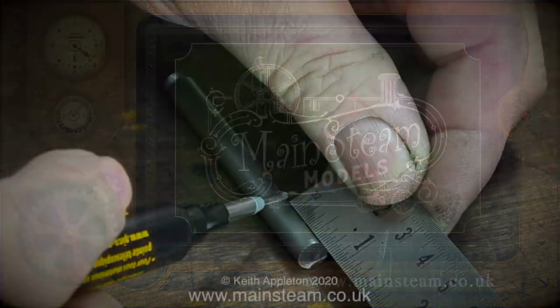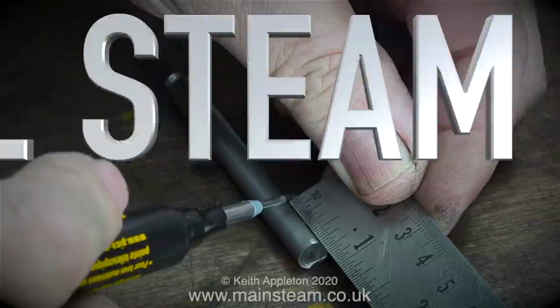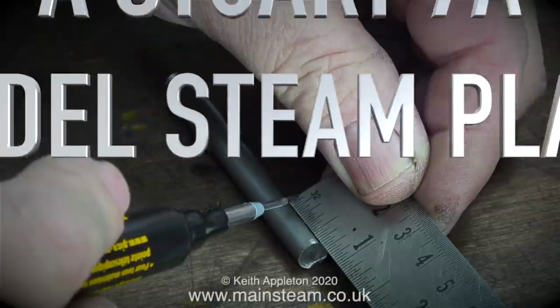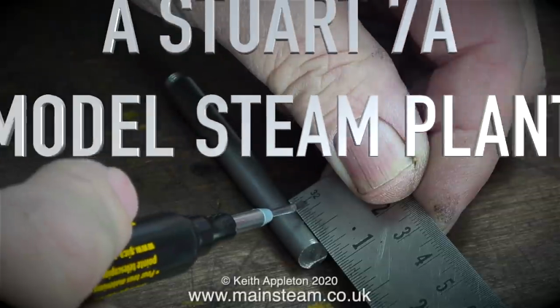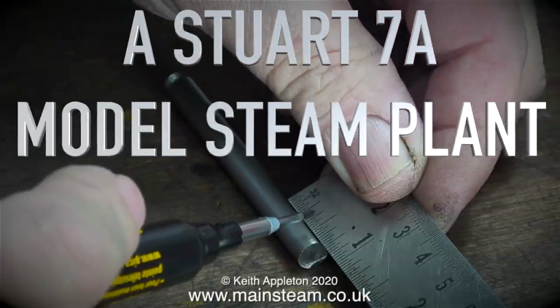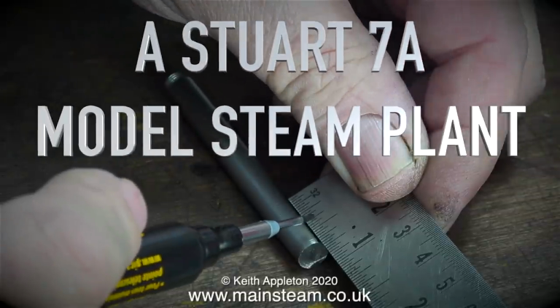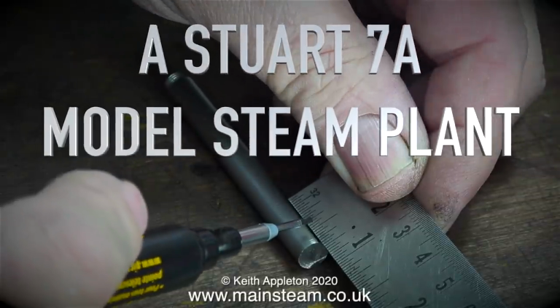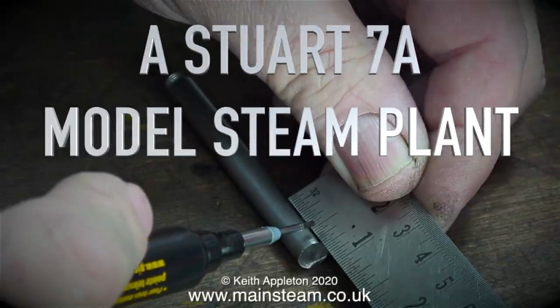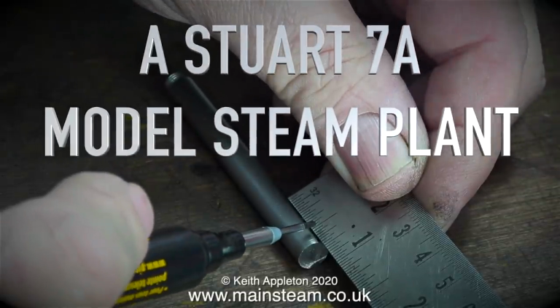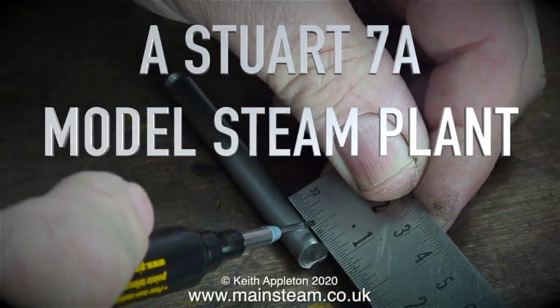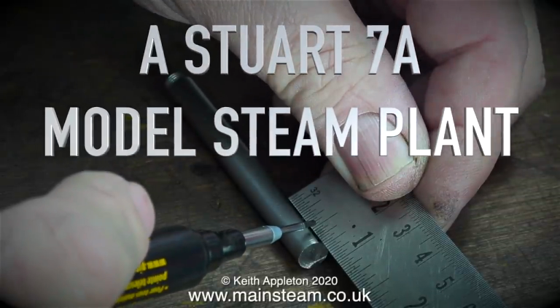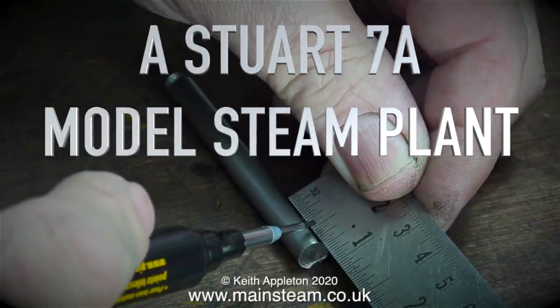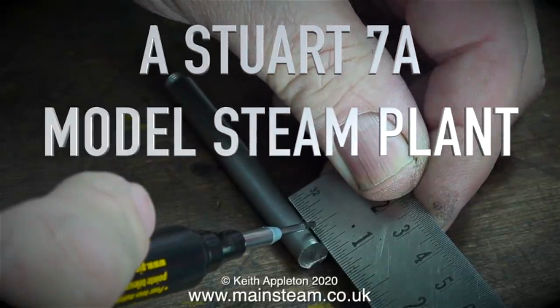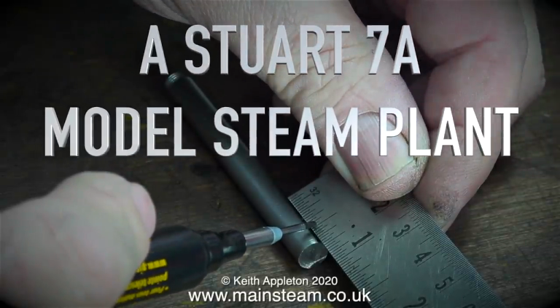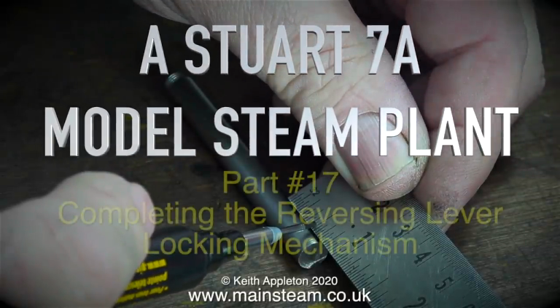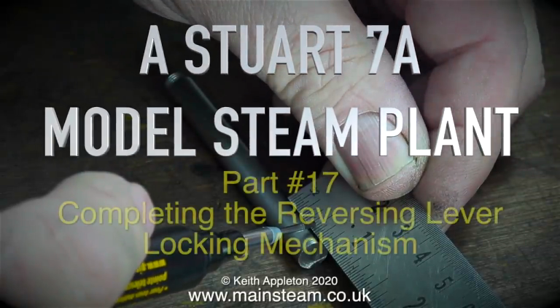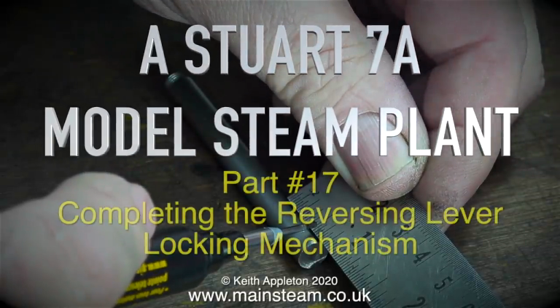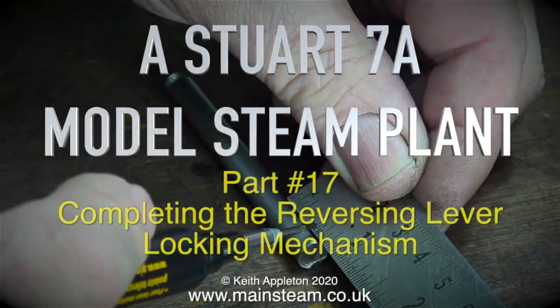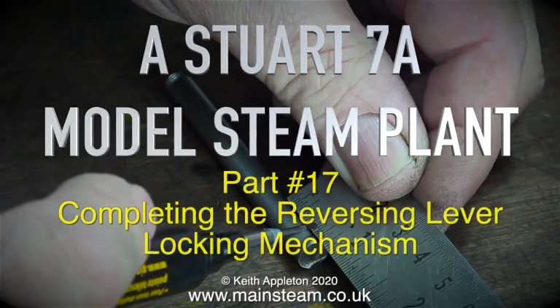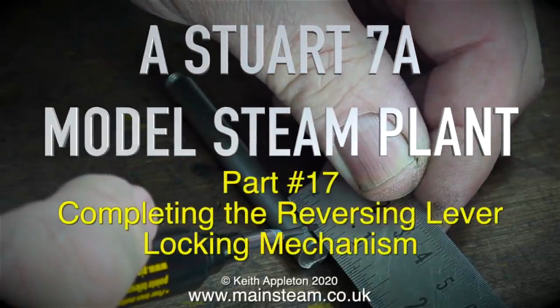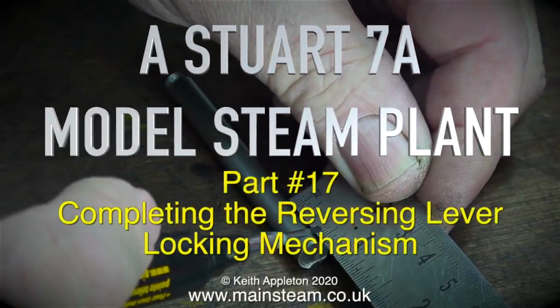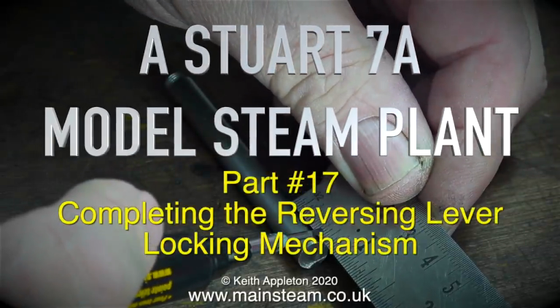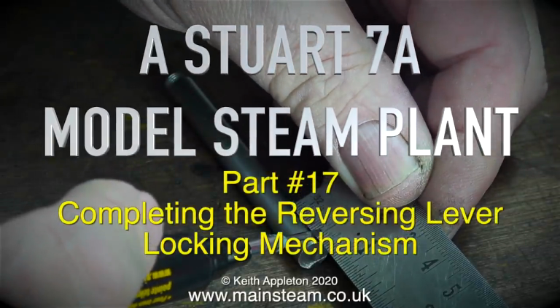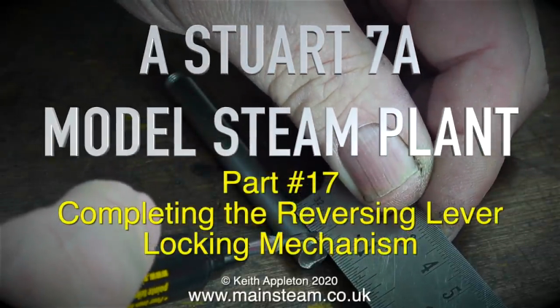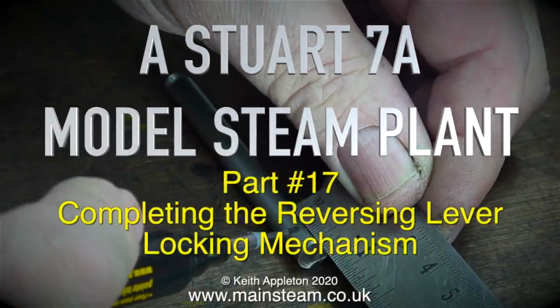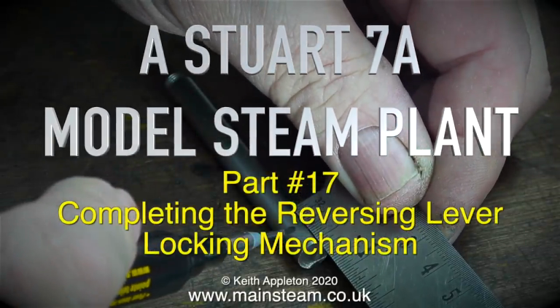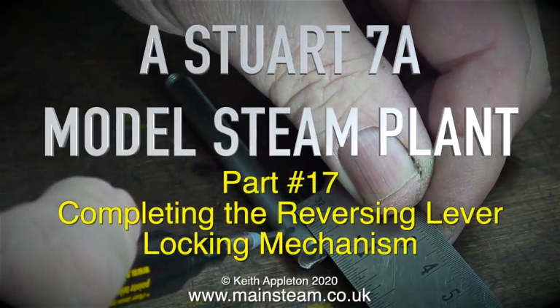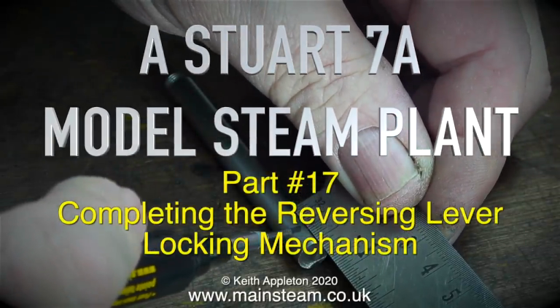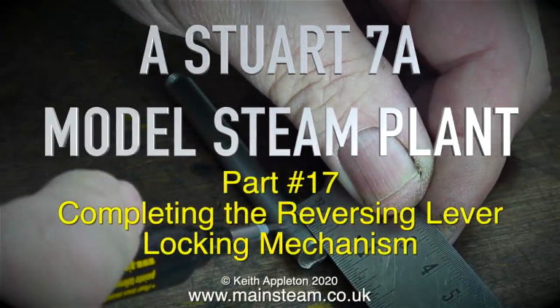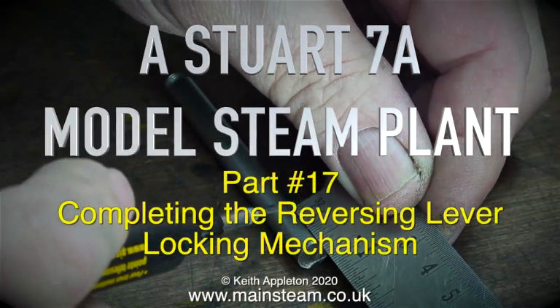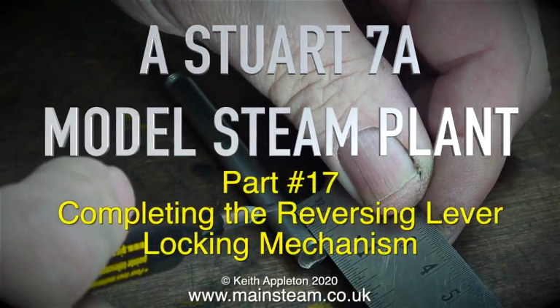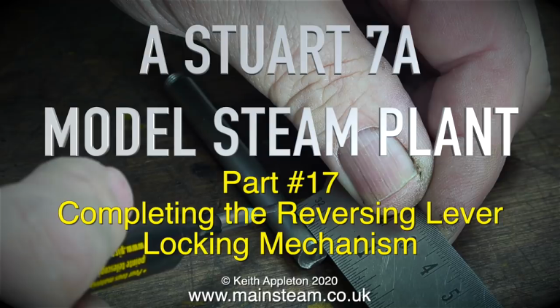Stuart 7A model steam plant, part 17: completing the reversing lever locking mechanism.